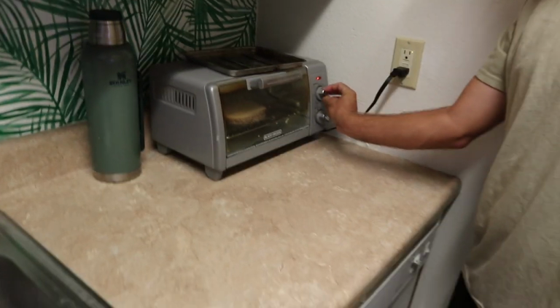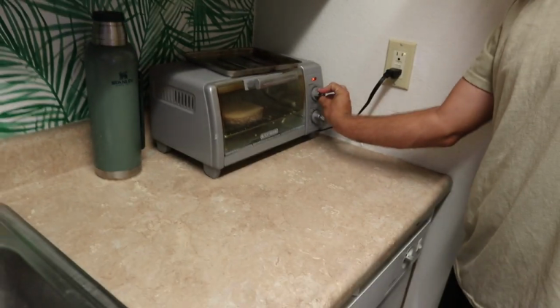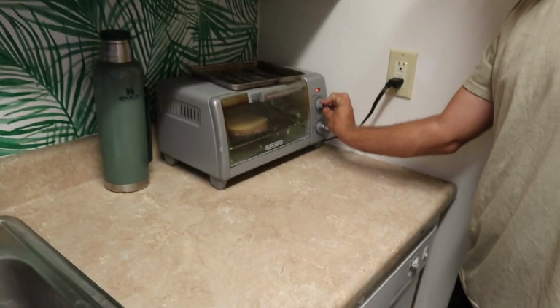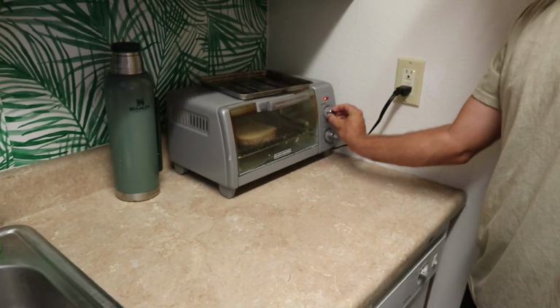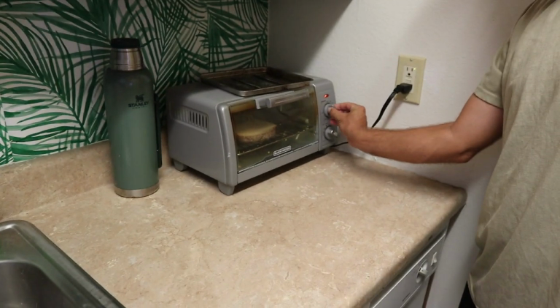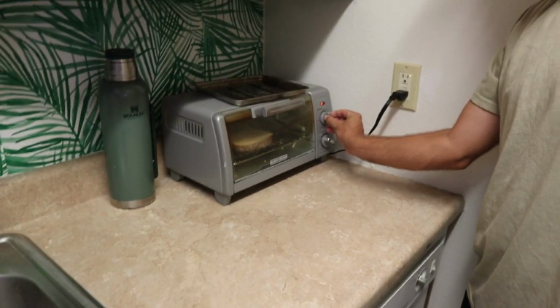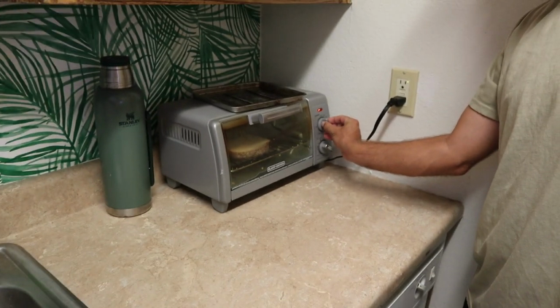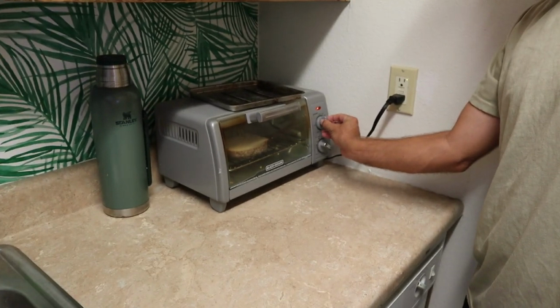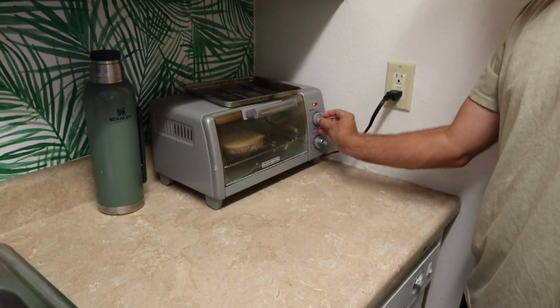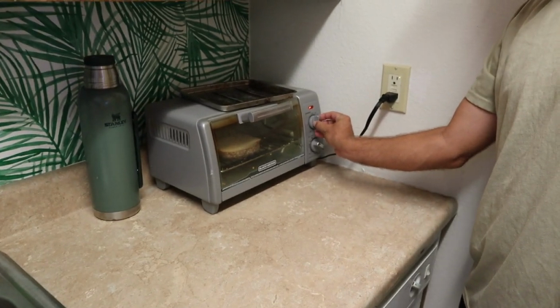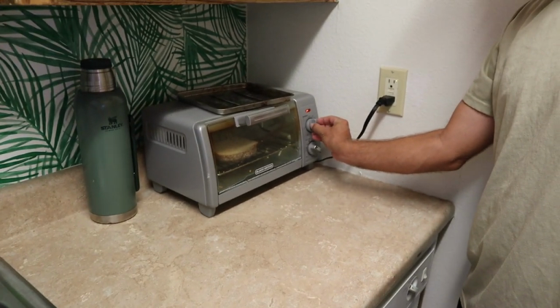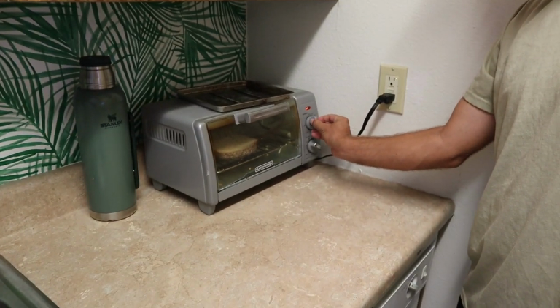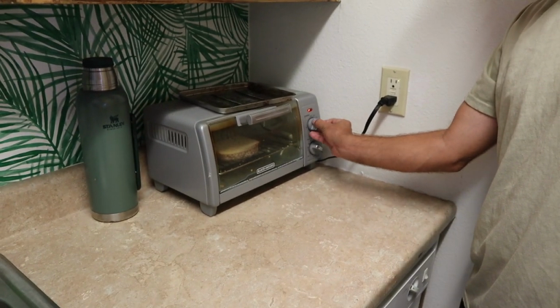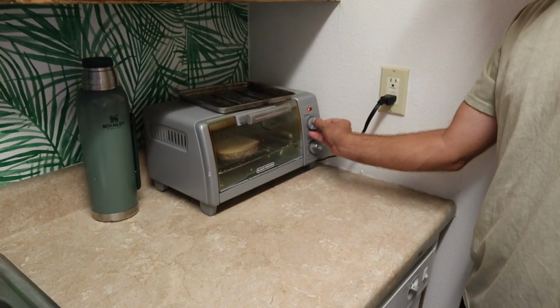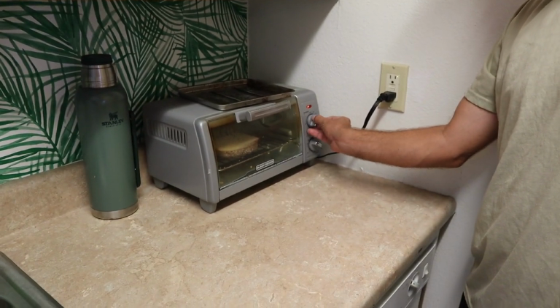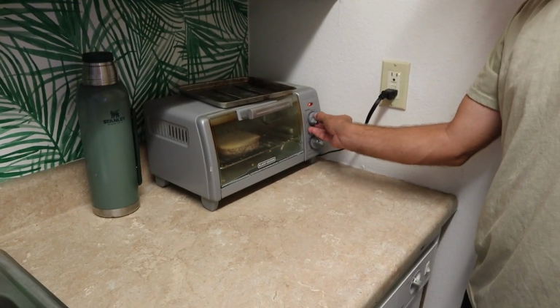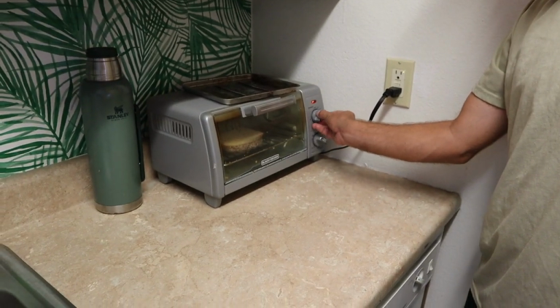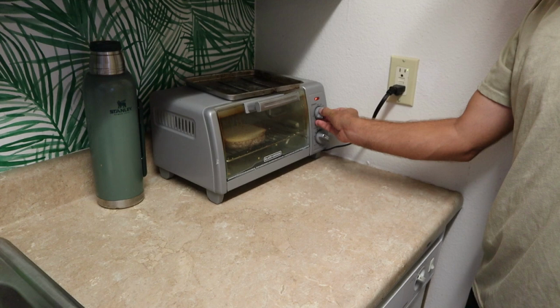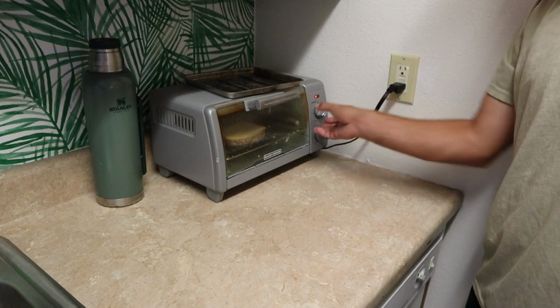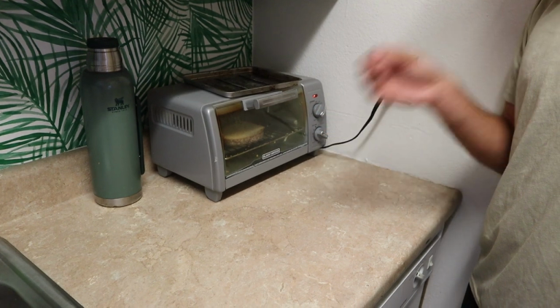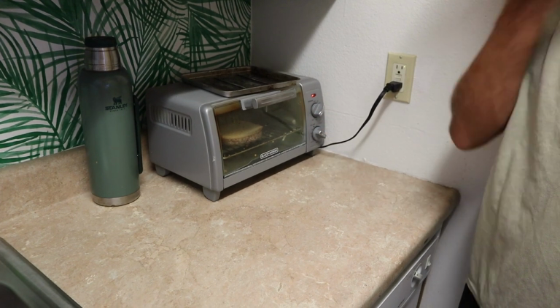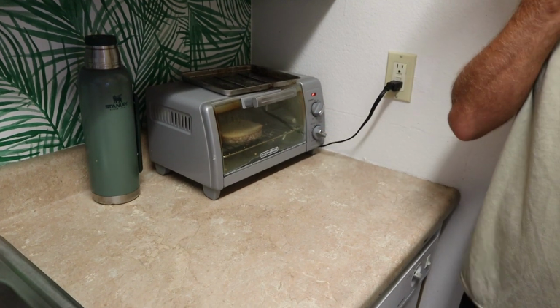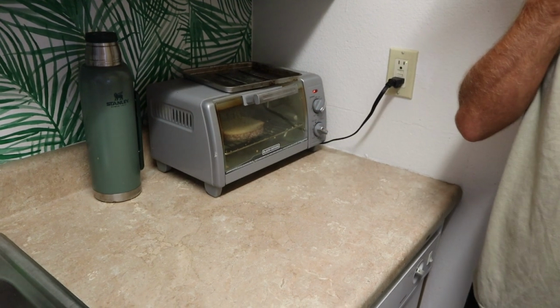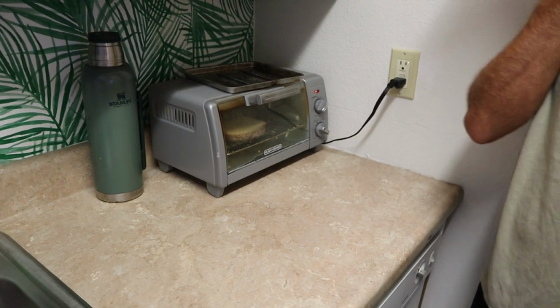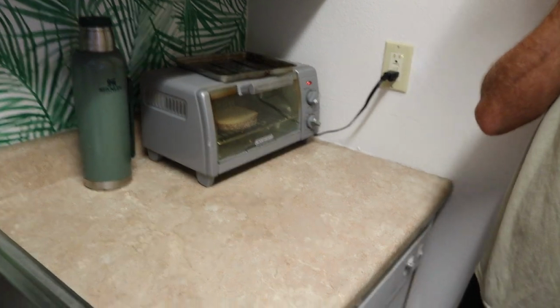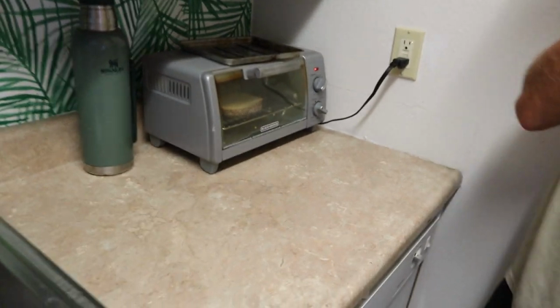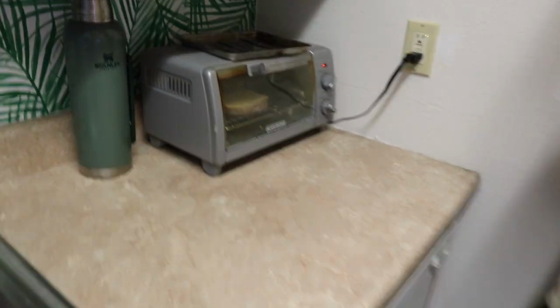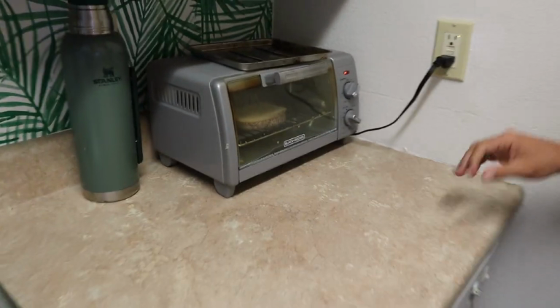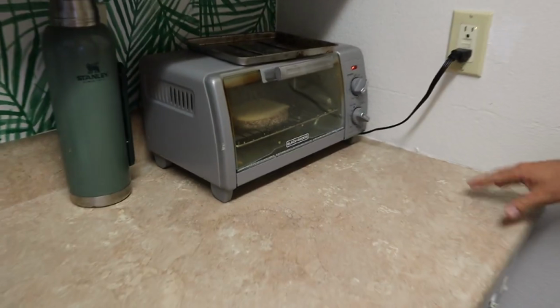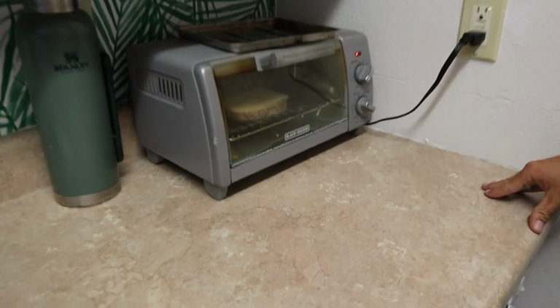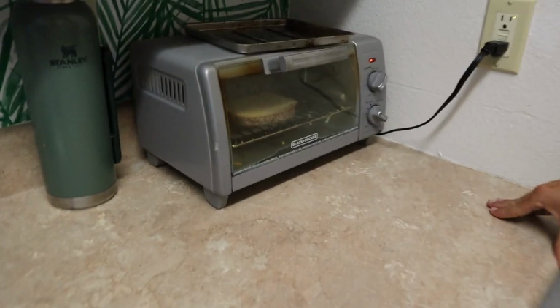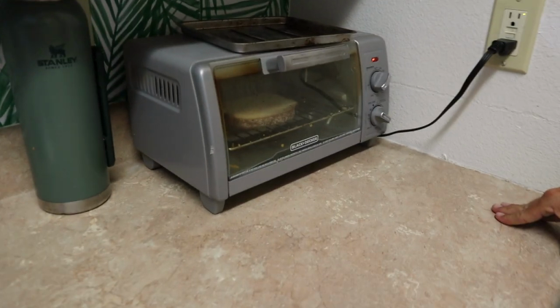We're gonna get a warm. We'll go to 250. It doesn't have to be super burnt.